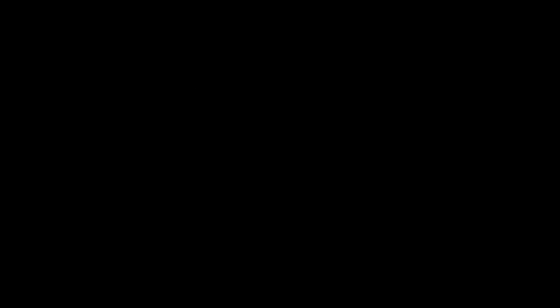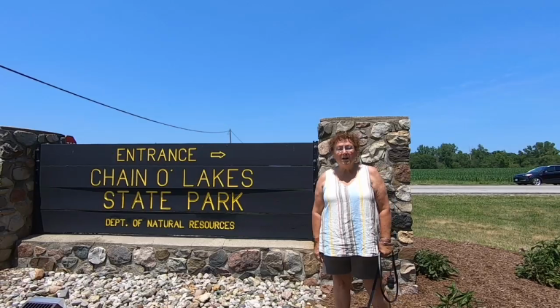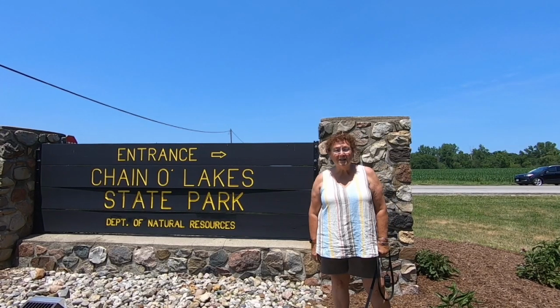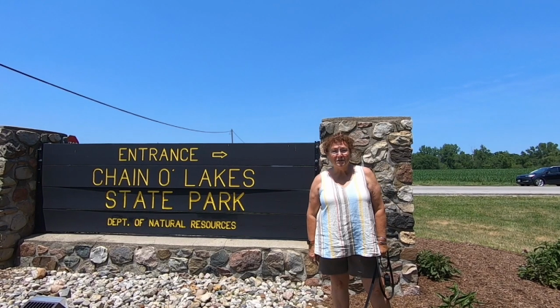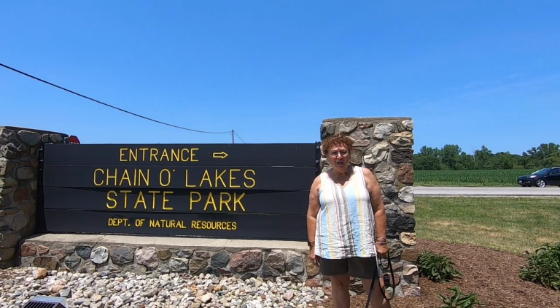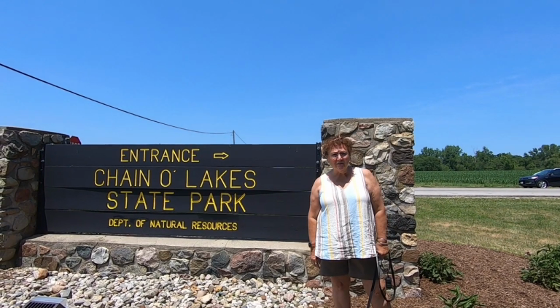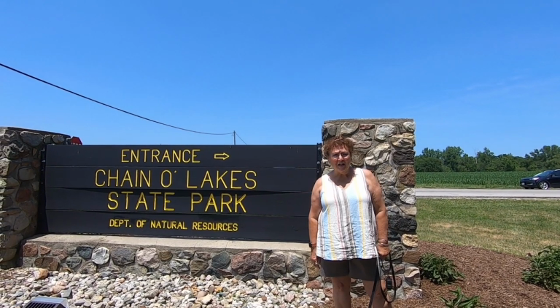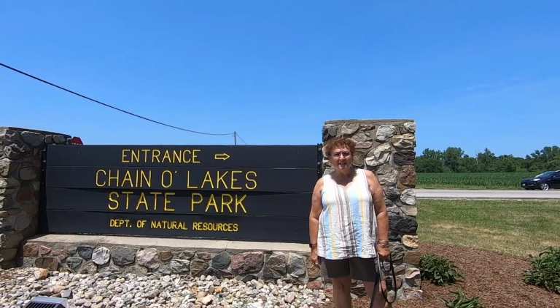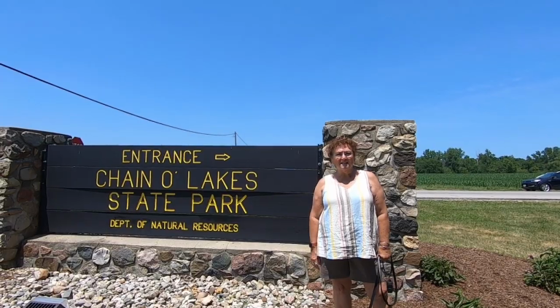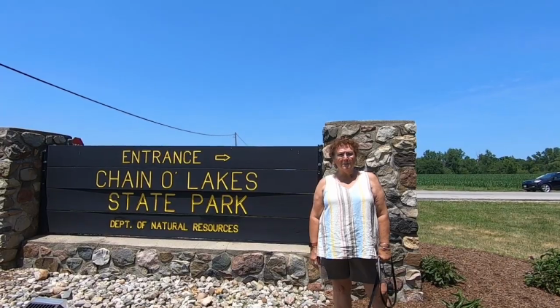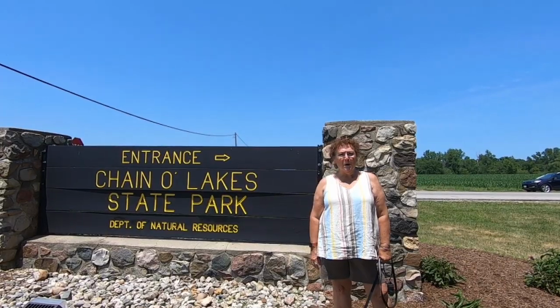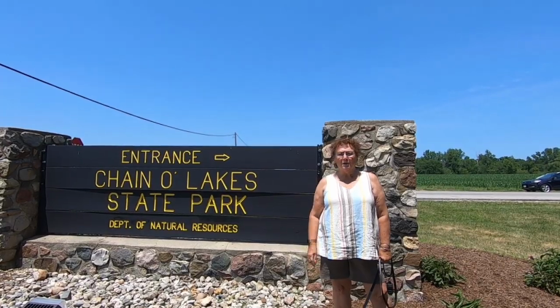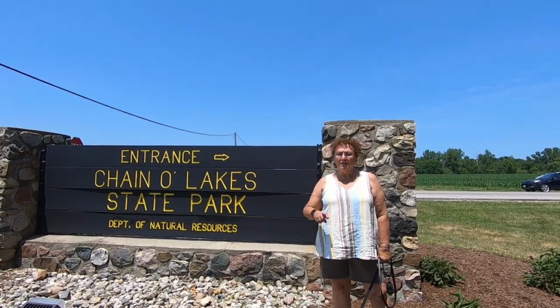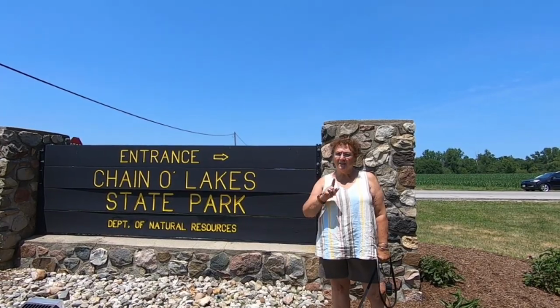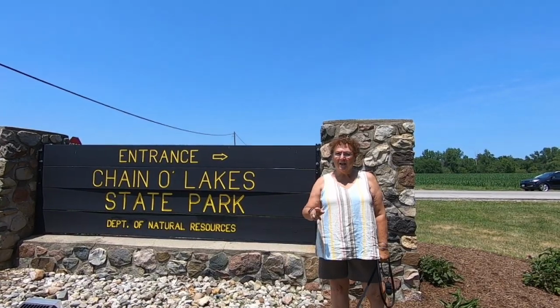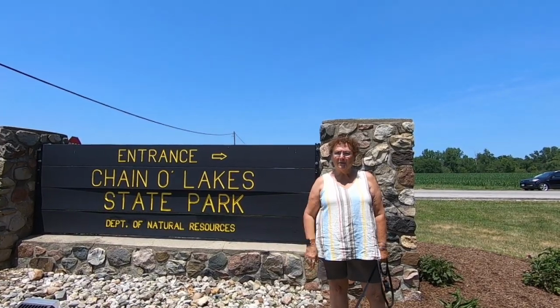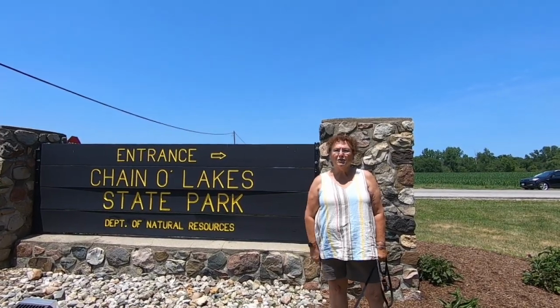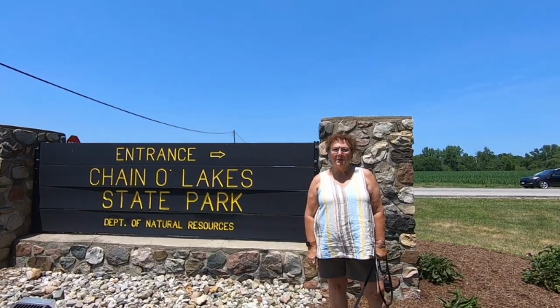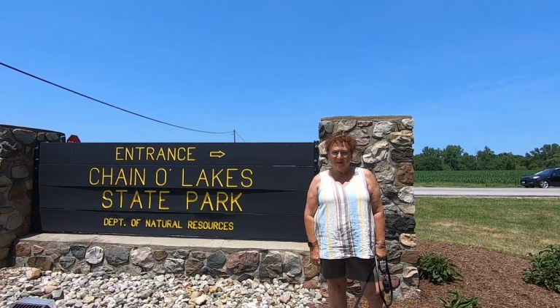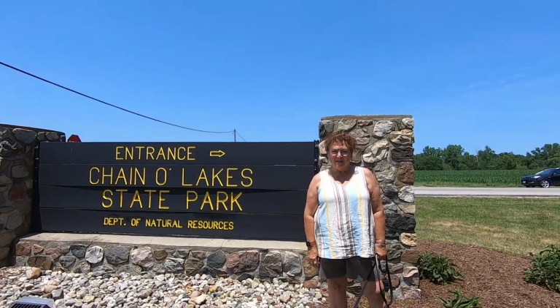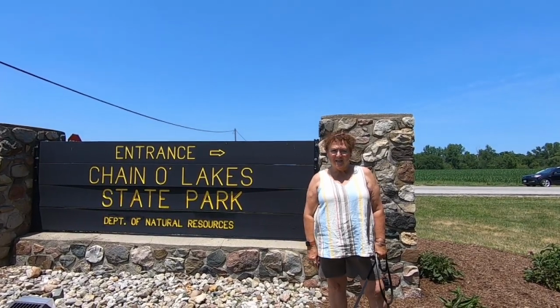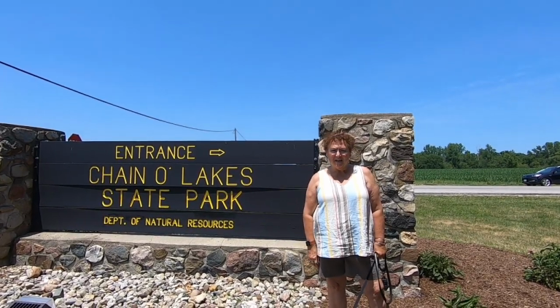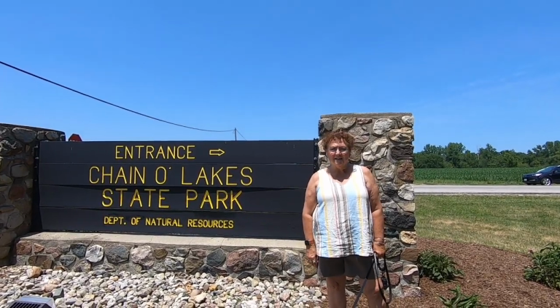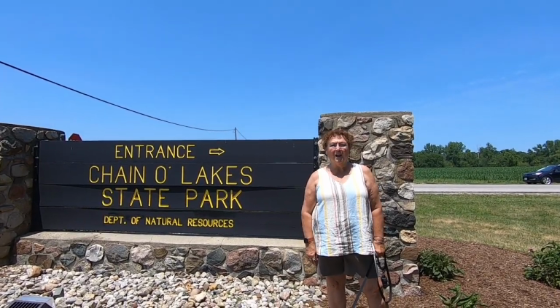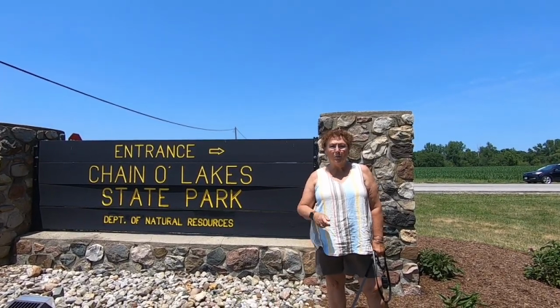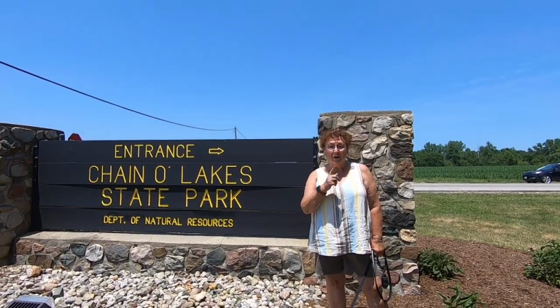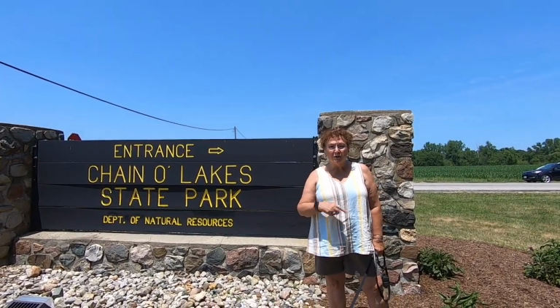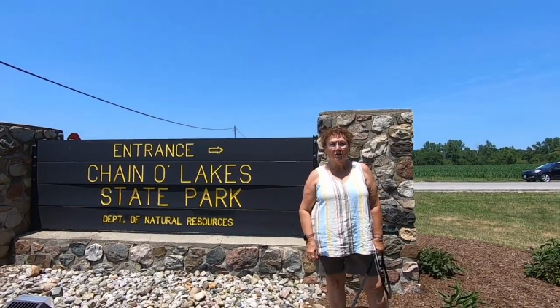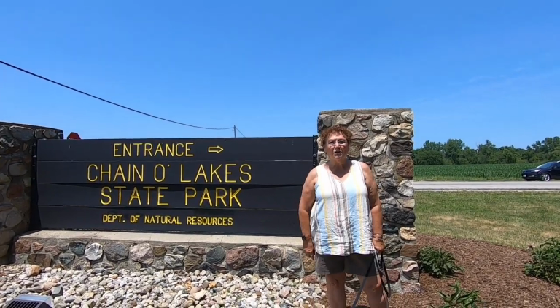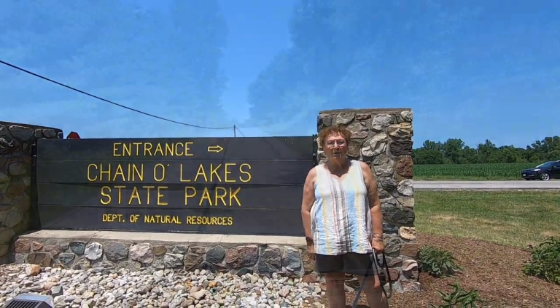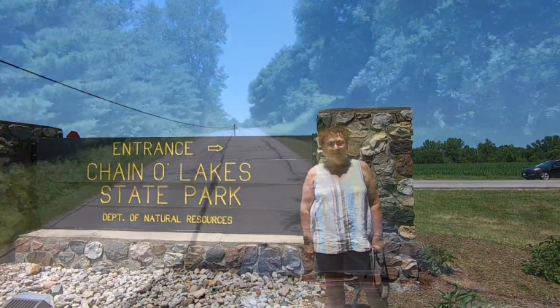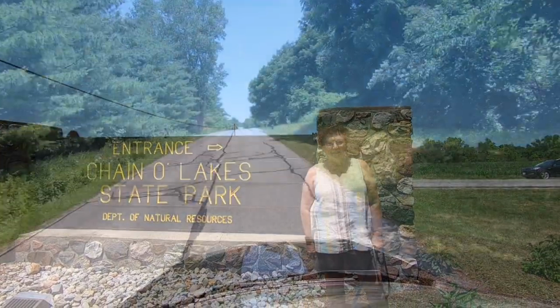Welcome to Chain of Lakes State Park, just another gem in Indiana, and we're going to show you what's here.